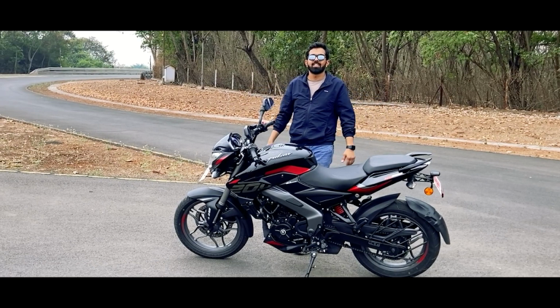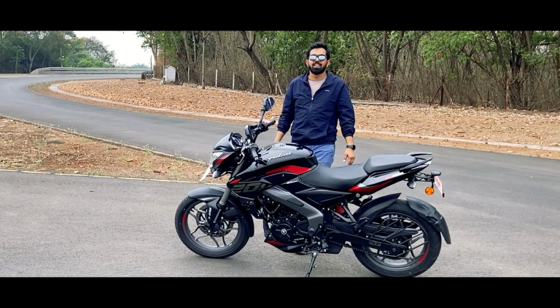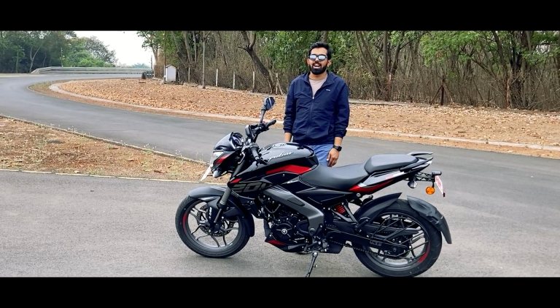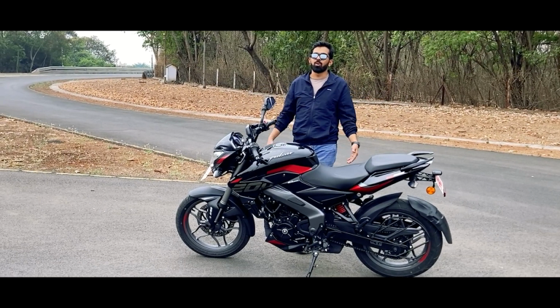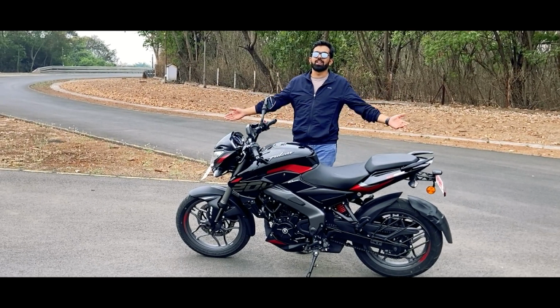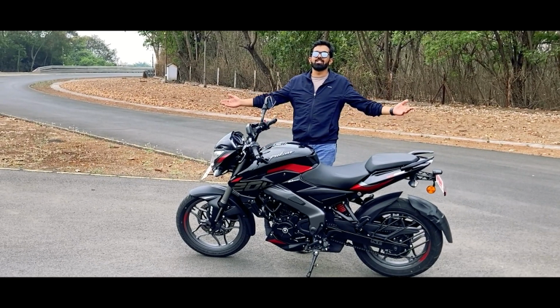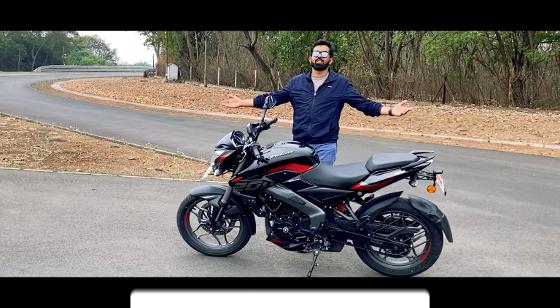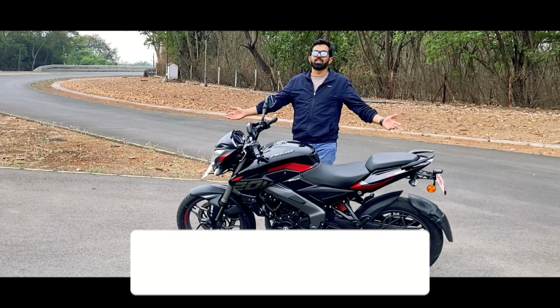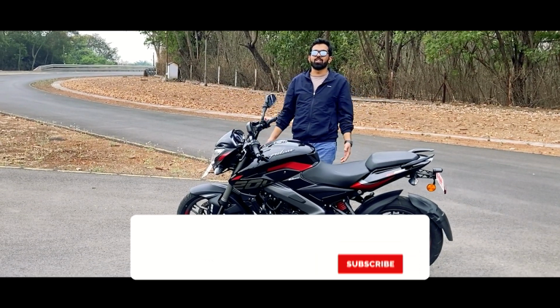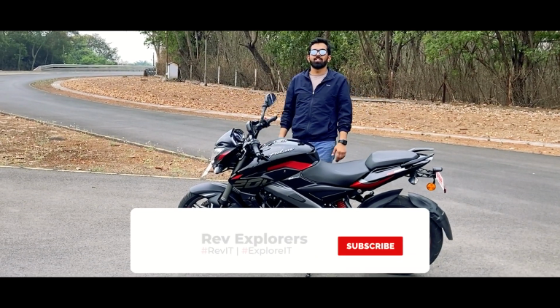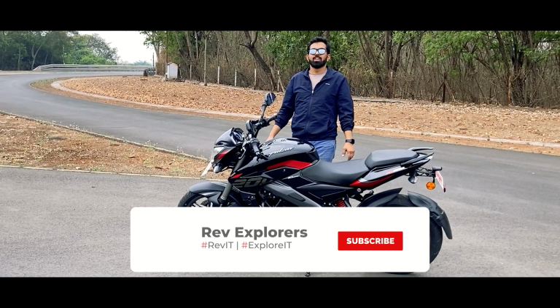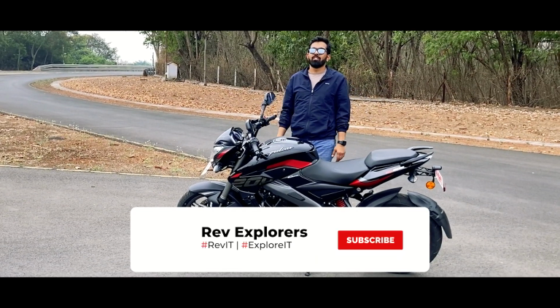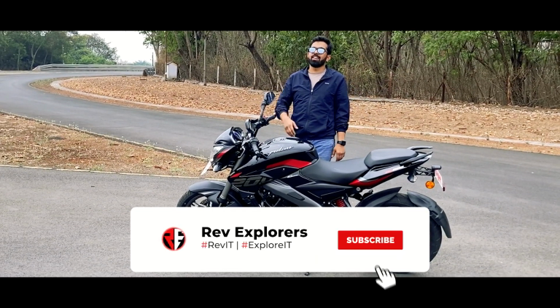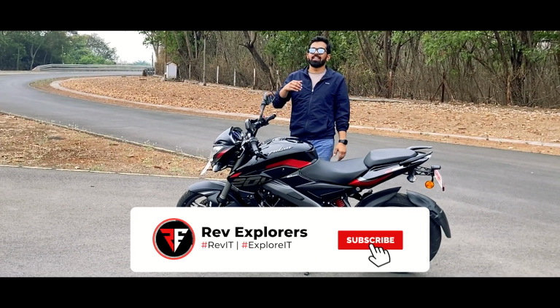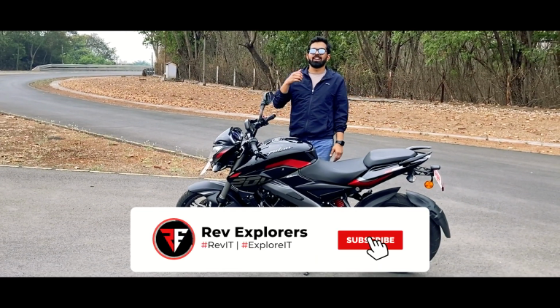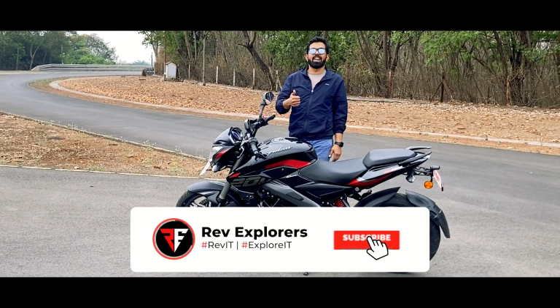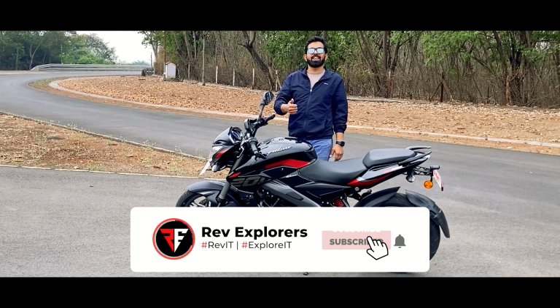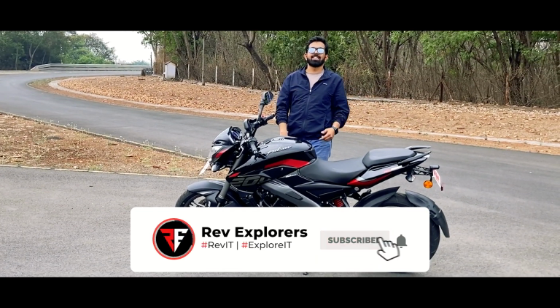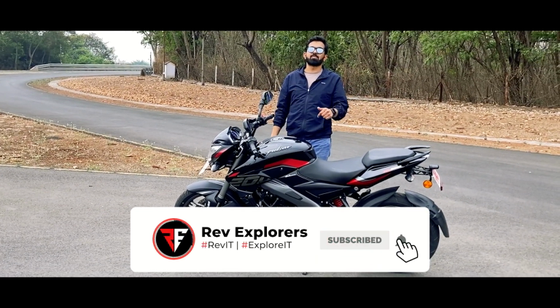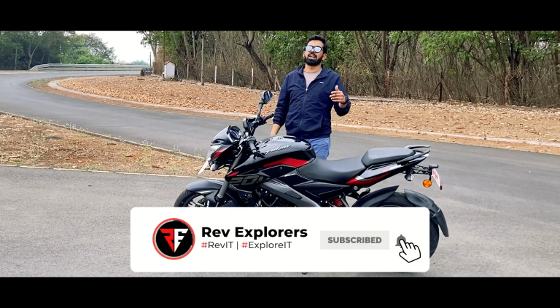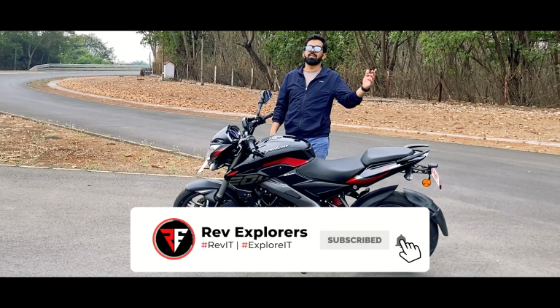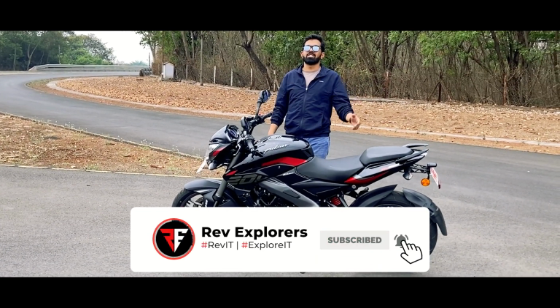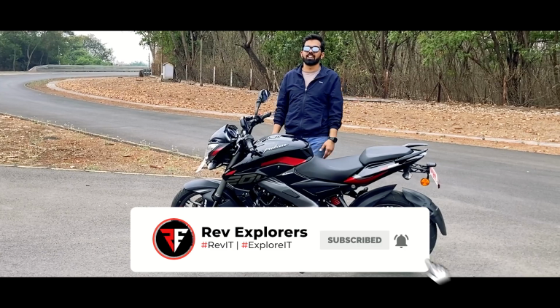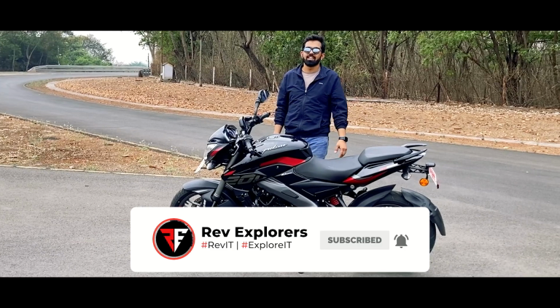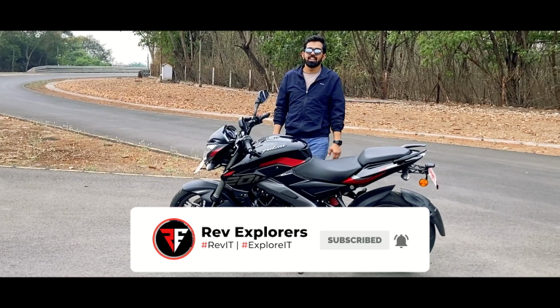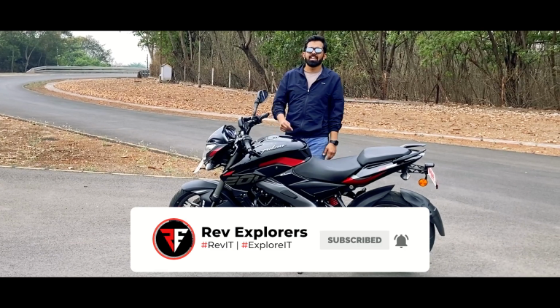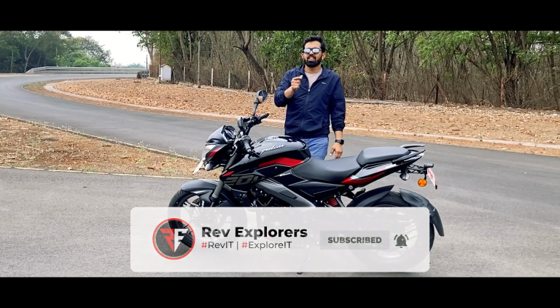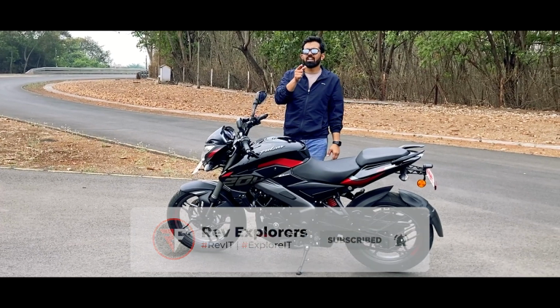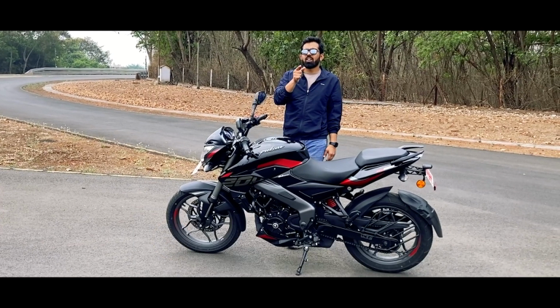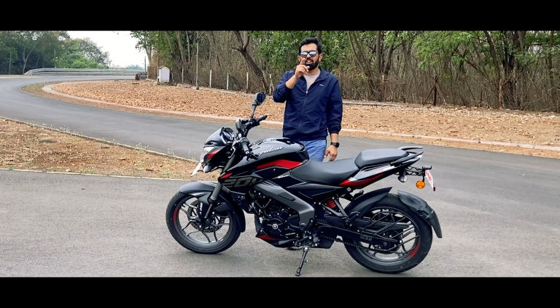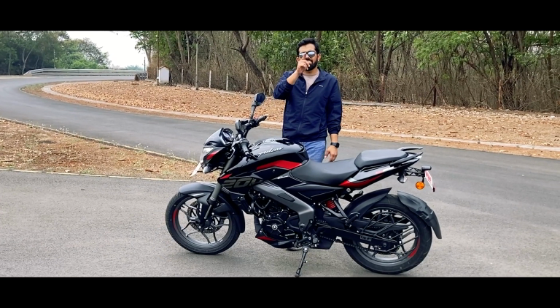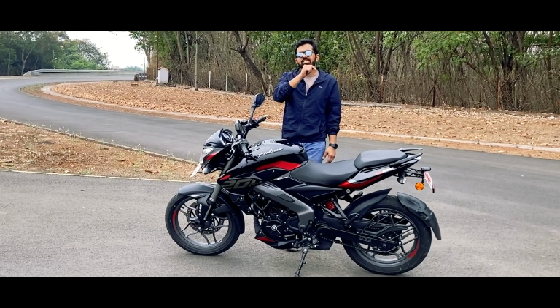I hope you did enjoy this video. Like, subscribe and share. And we are also on Instagram.